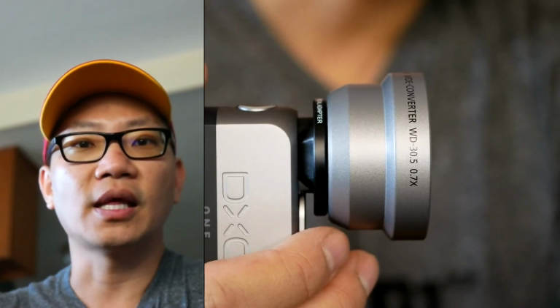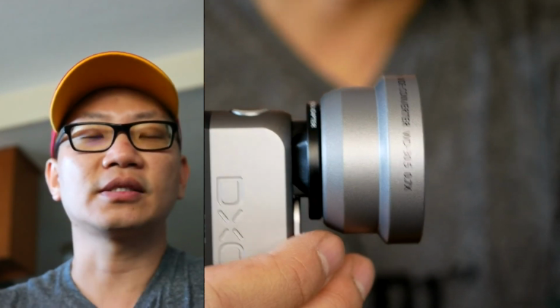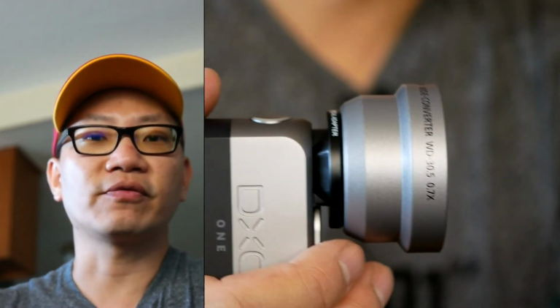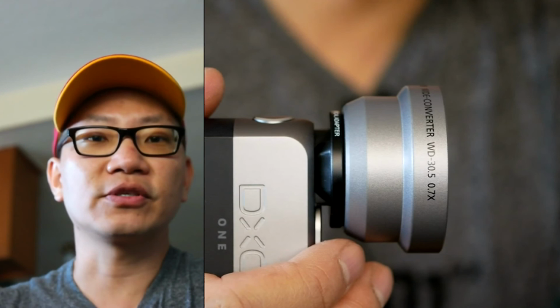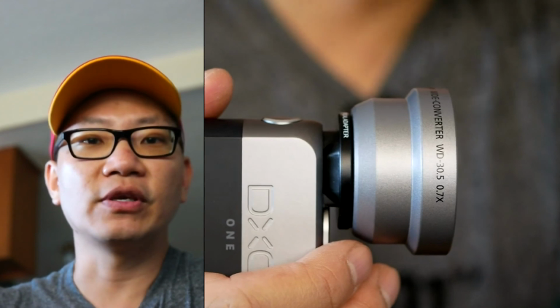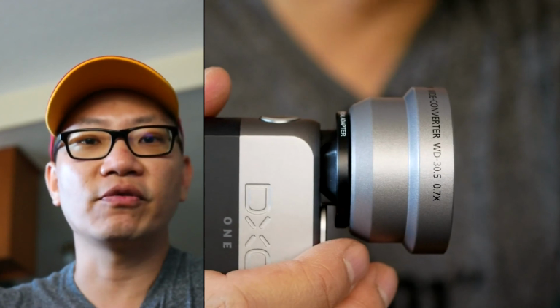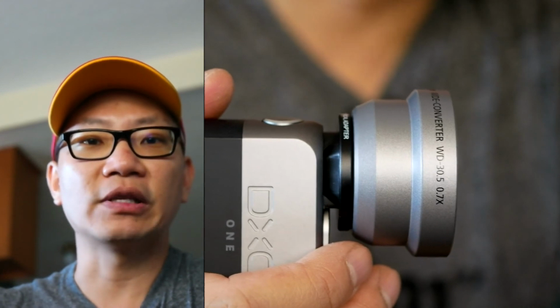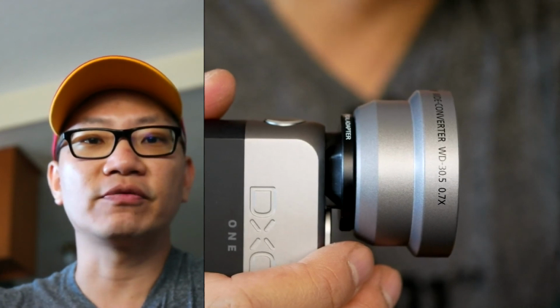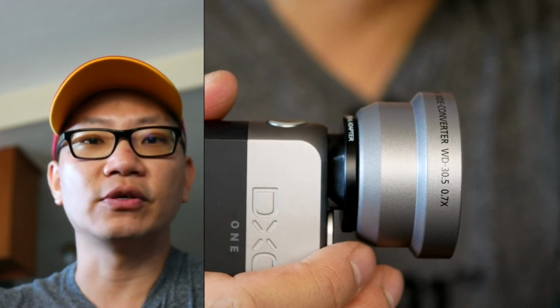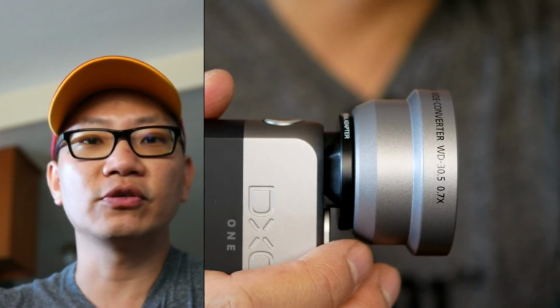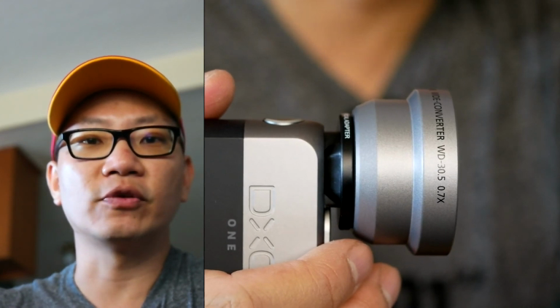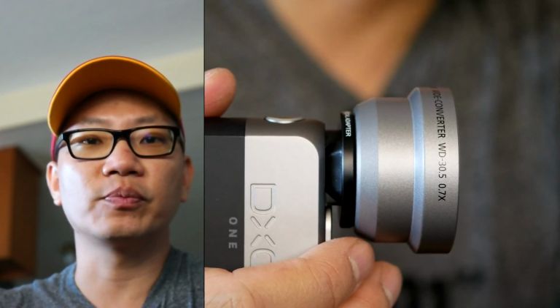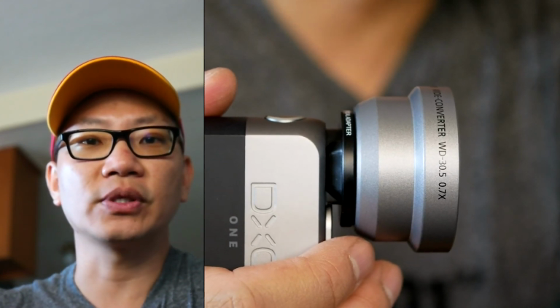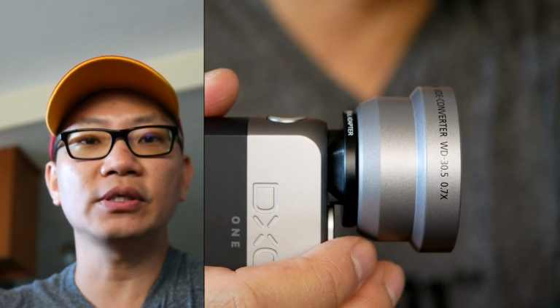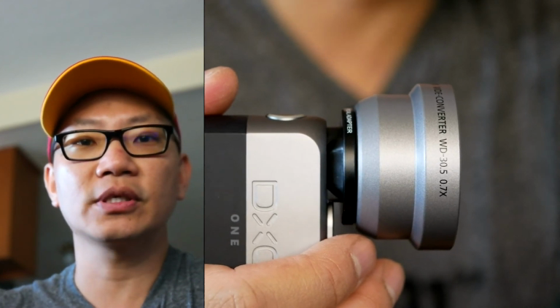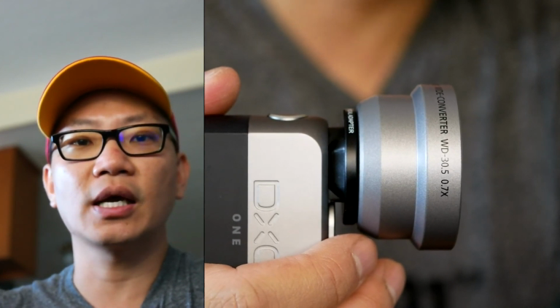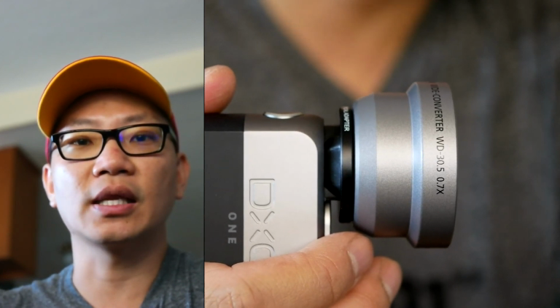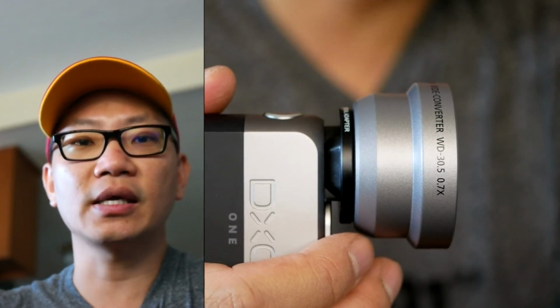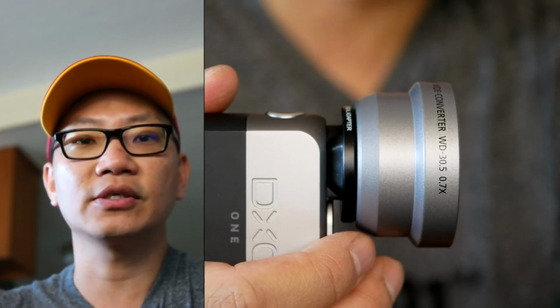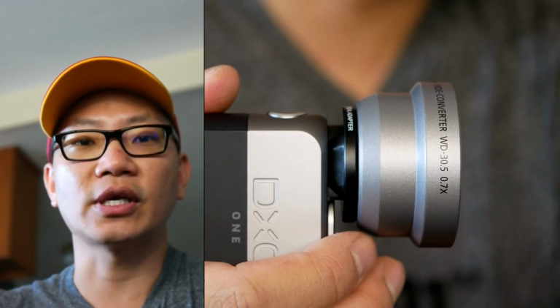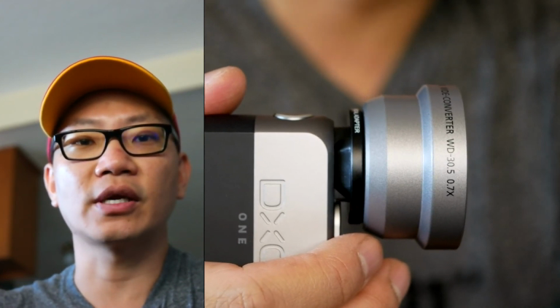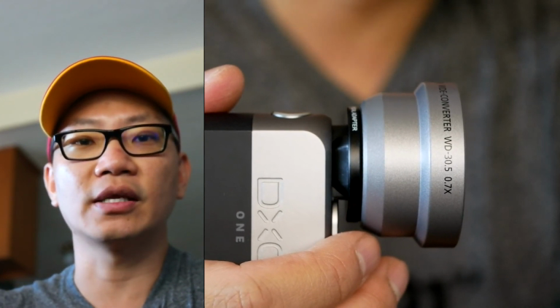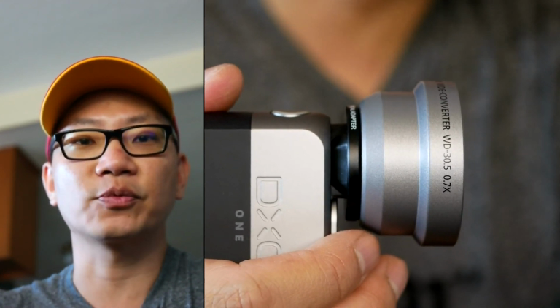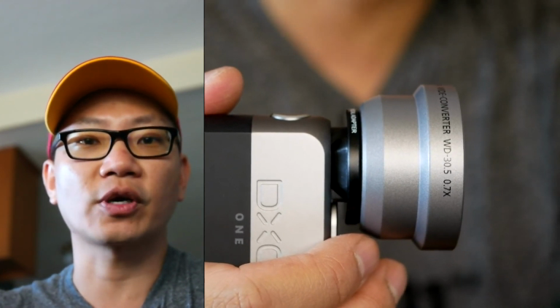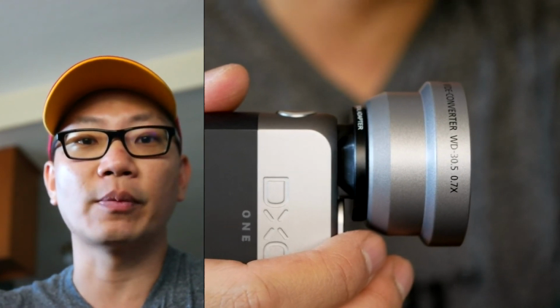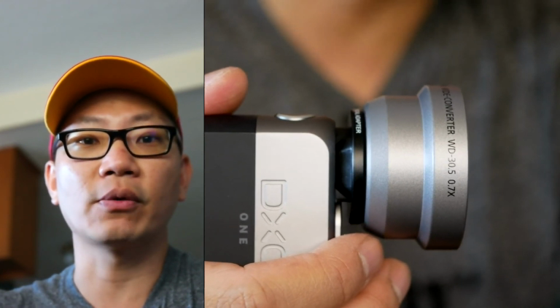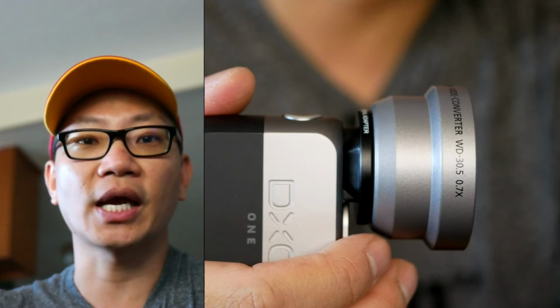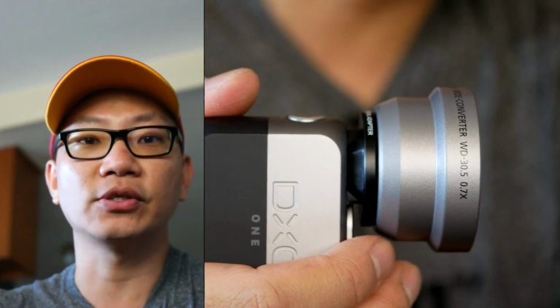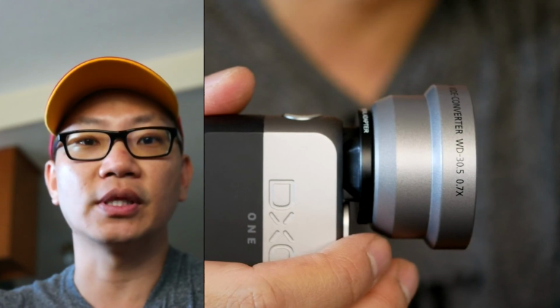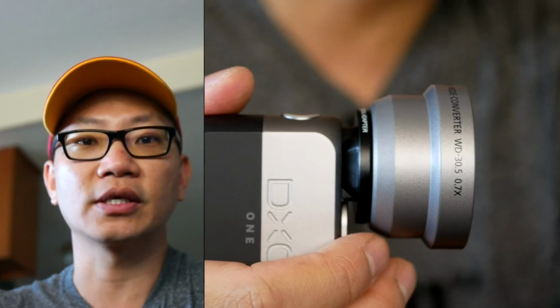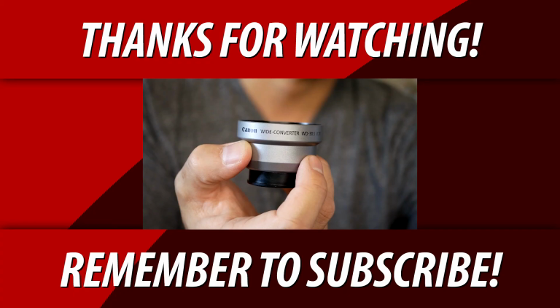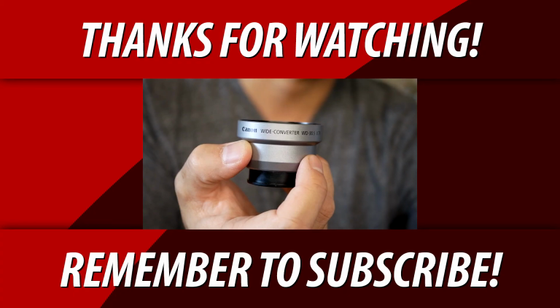That's it for this video. If you found this video useful, please like, share, and subscribe, and I will catch you in the next video.